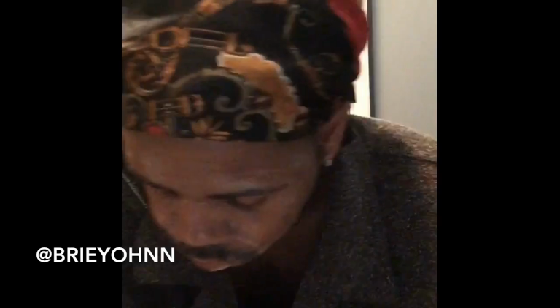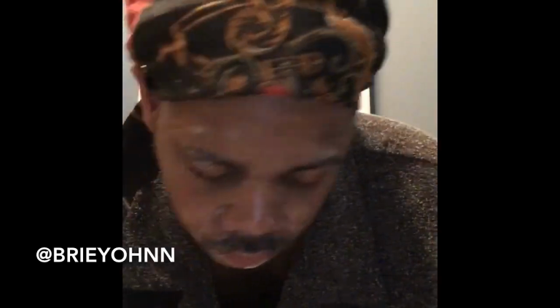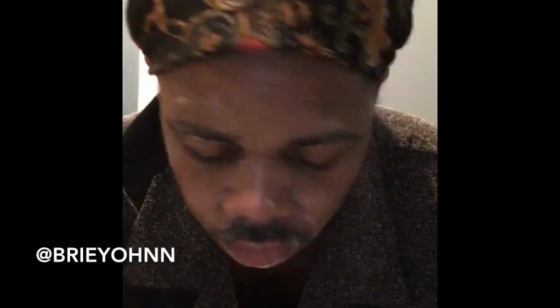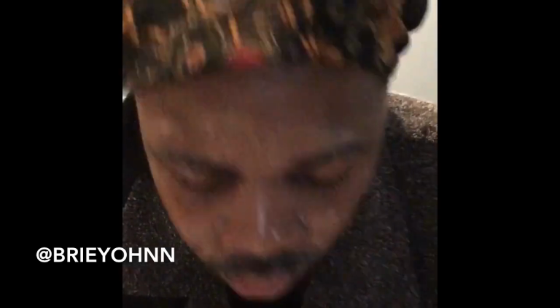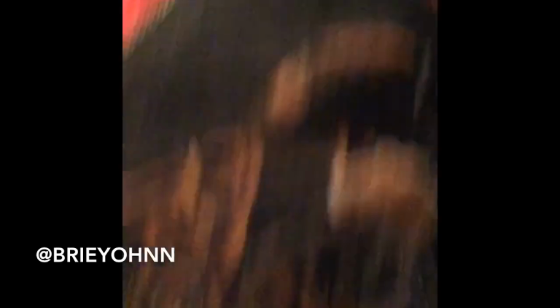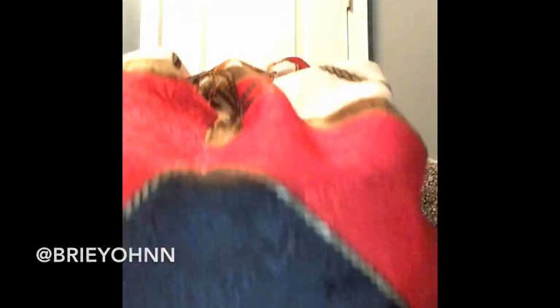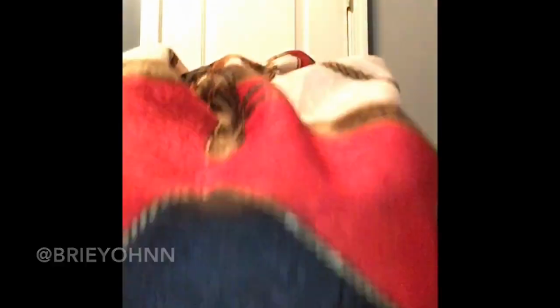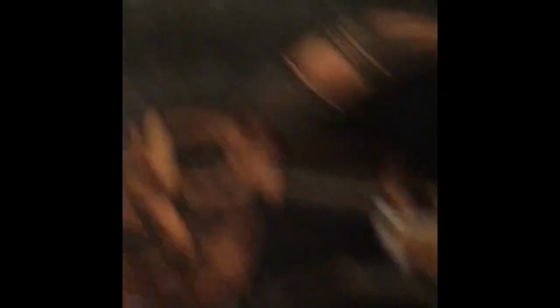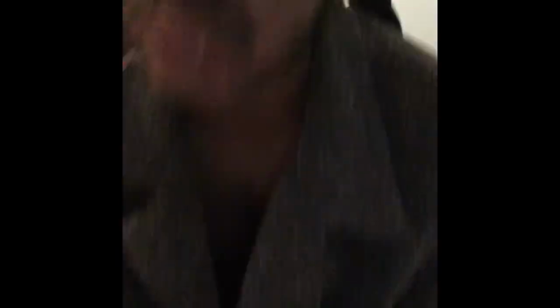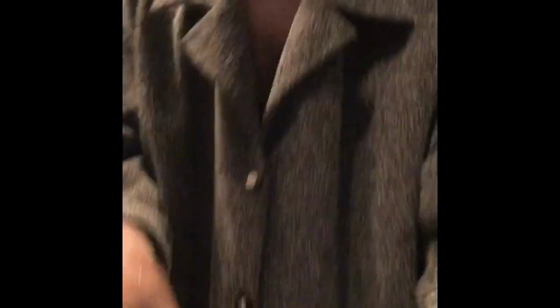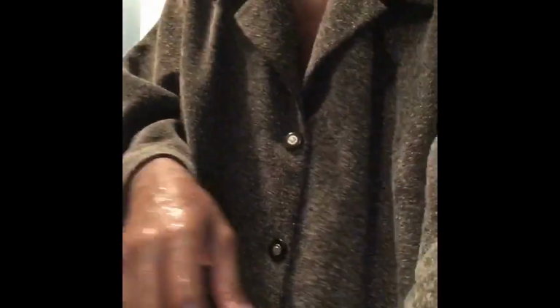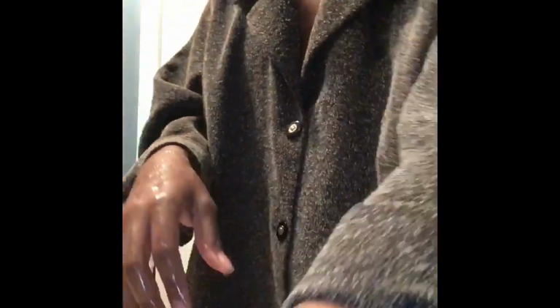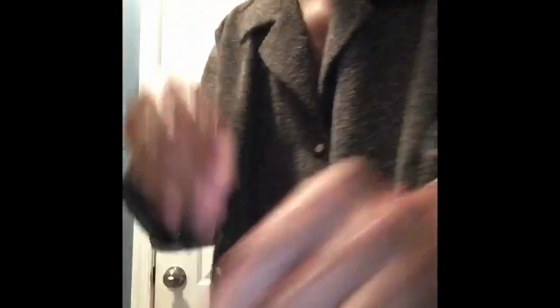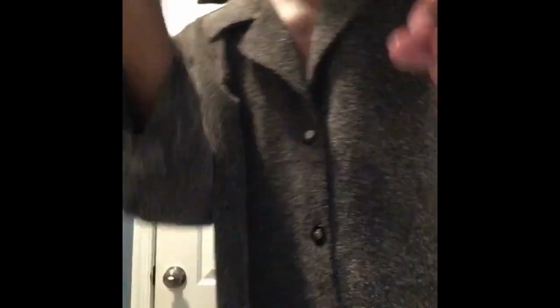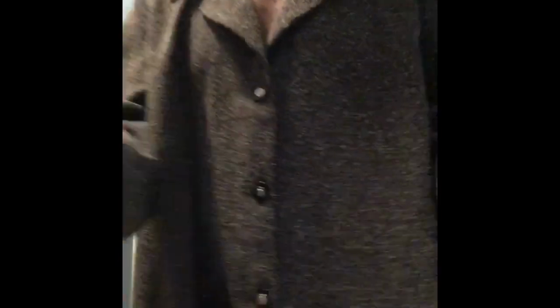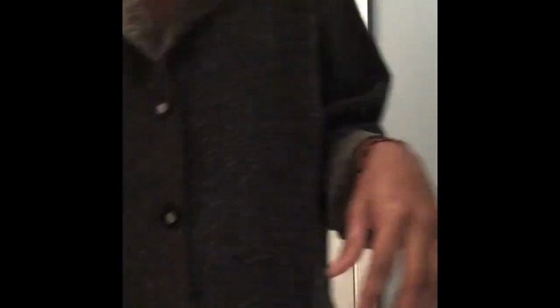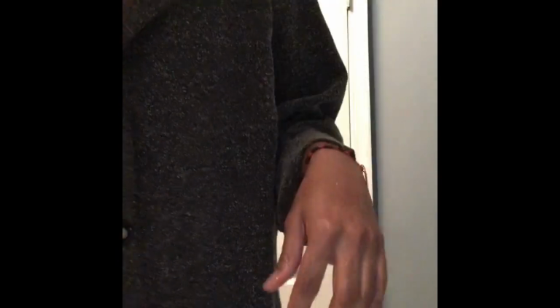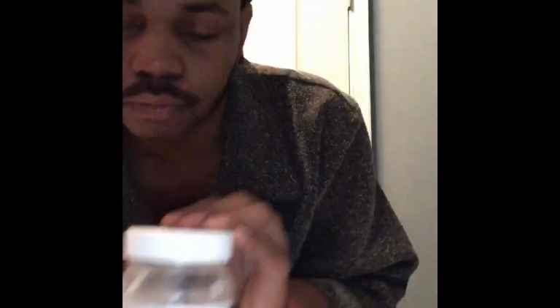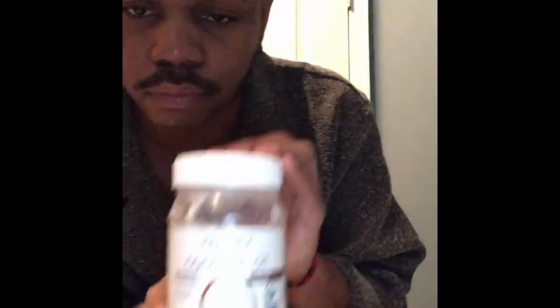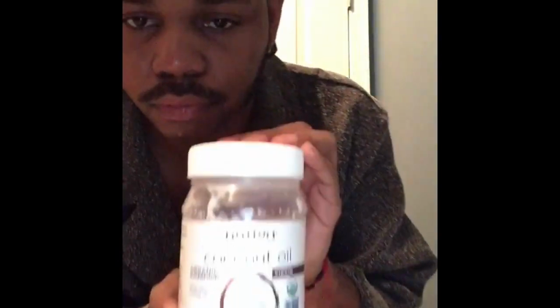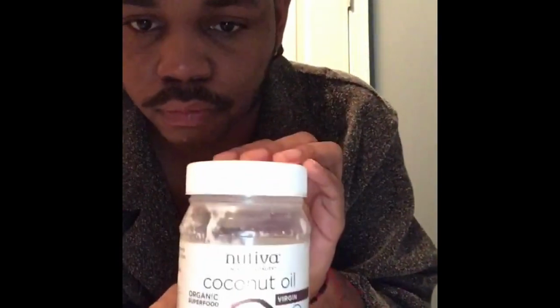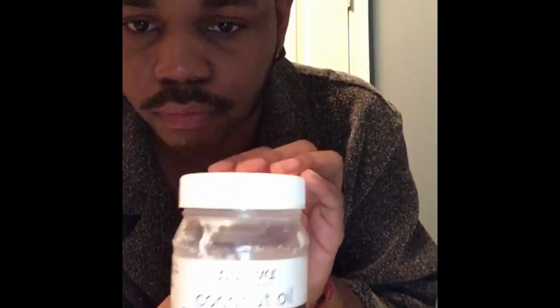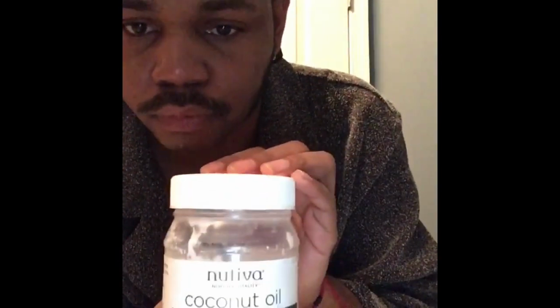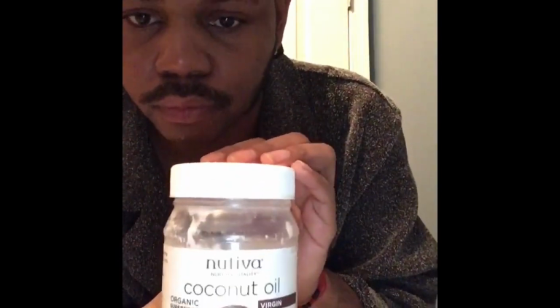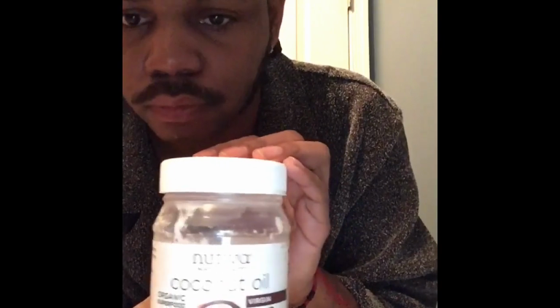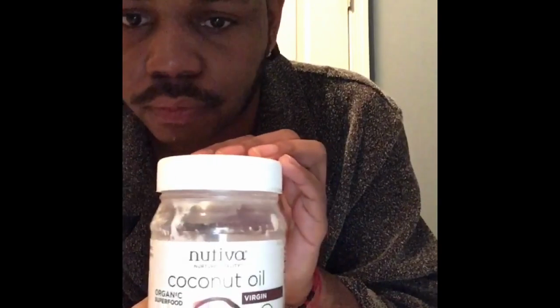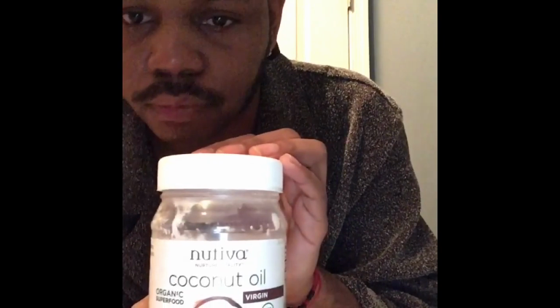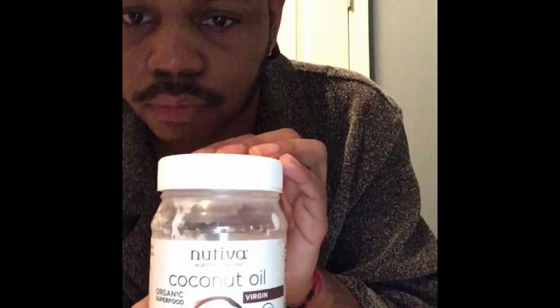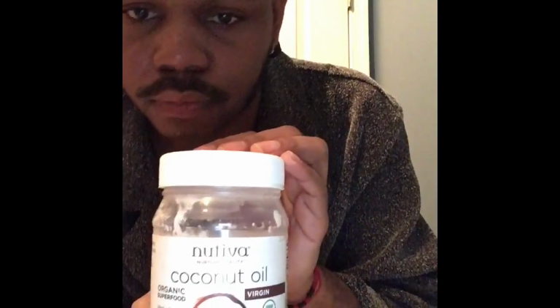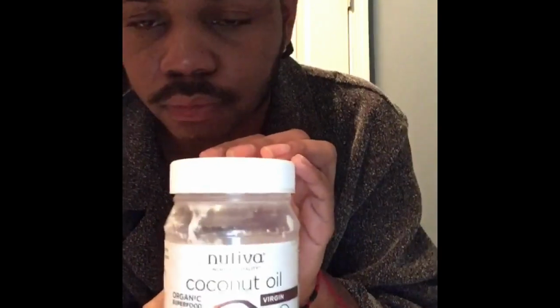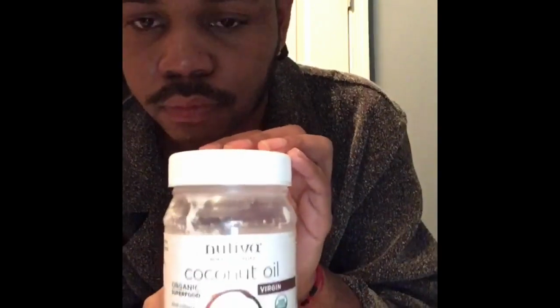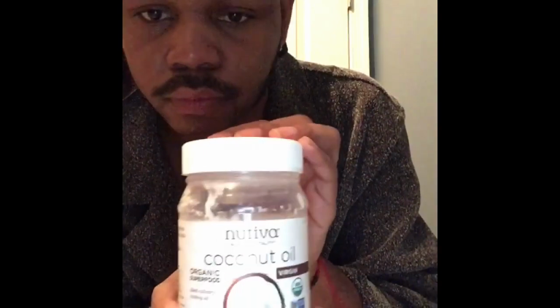And here's the Notivia coconut oil — it is organic.